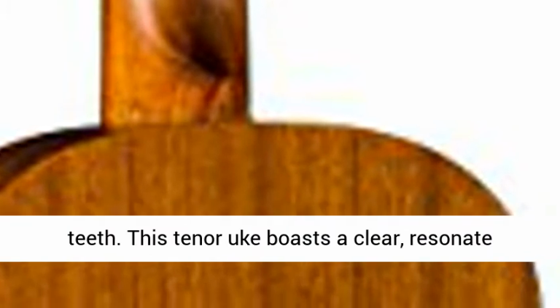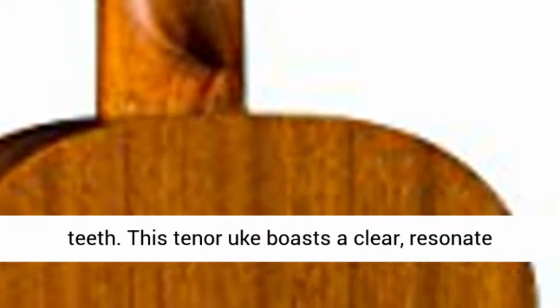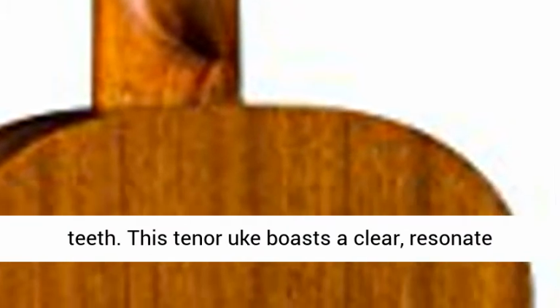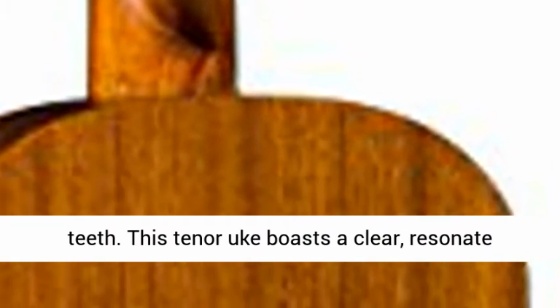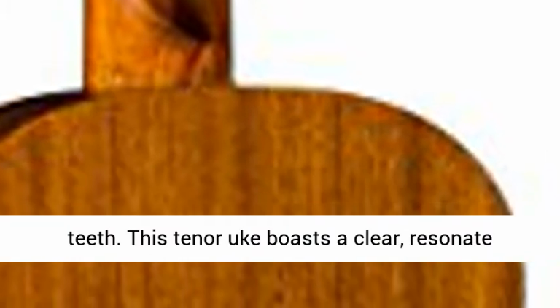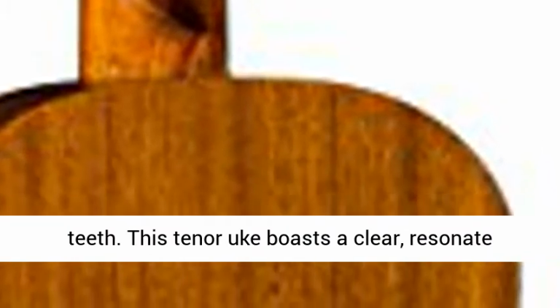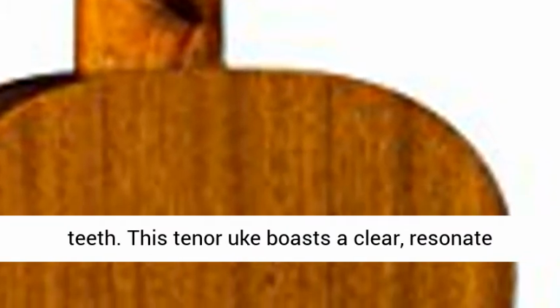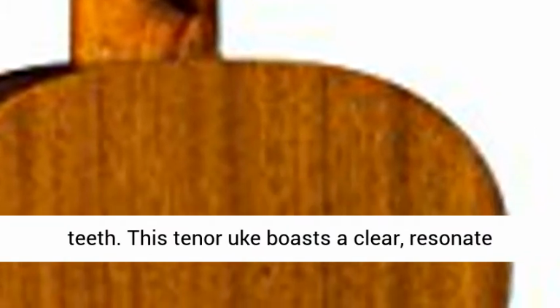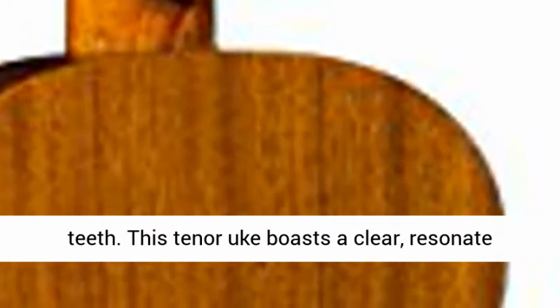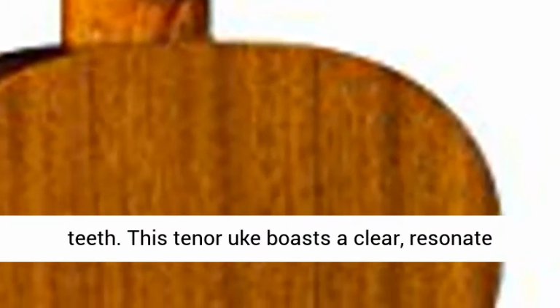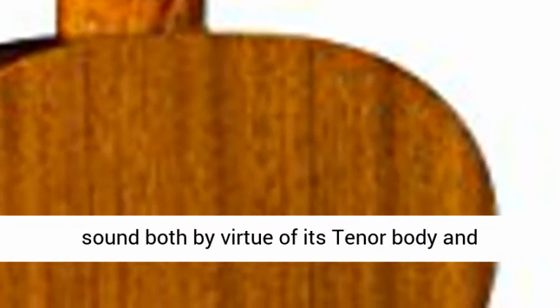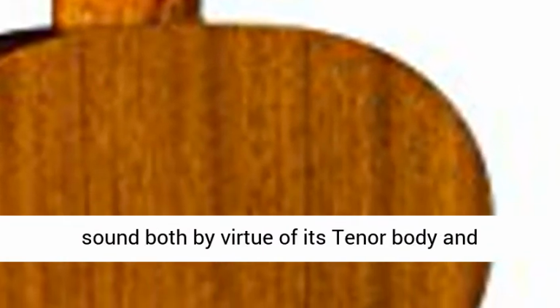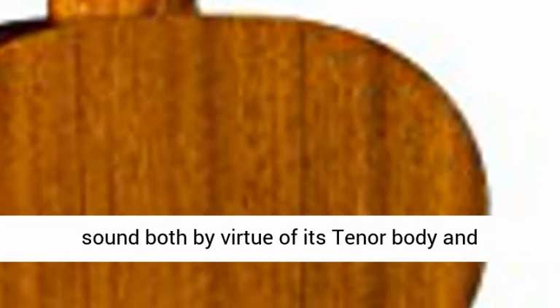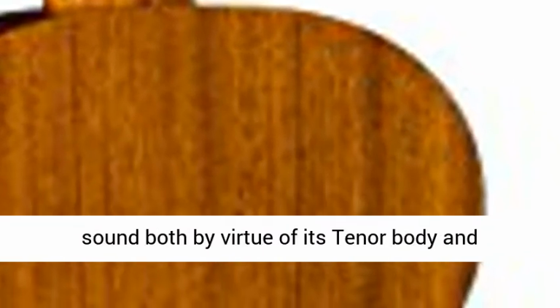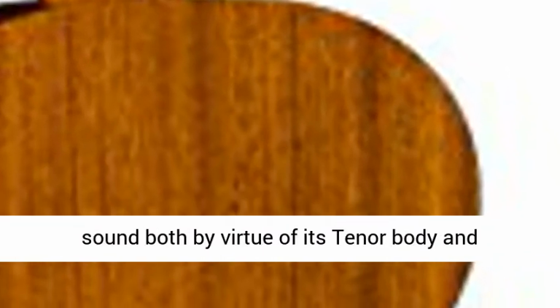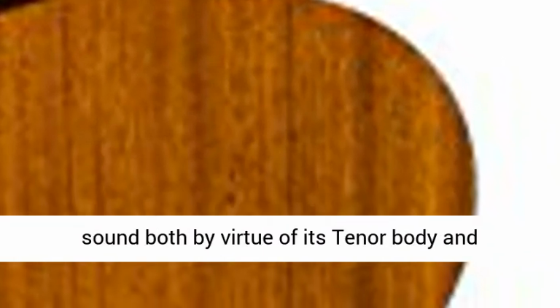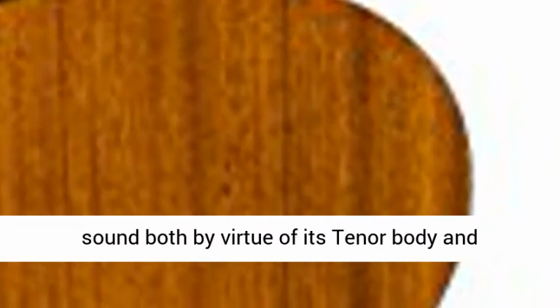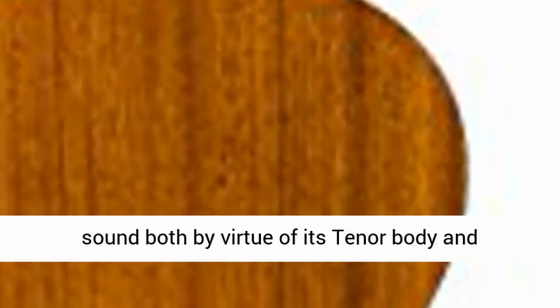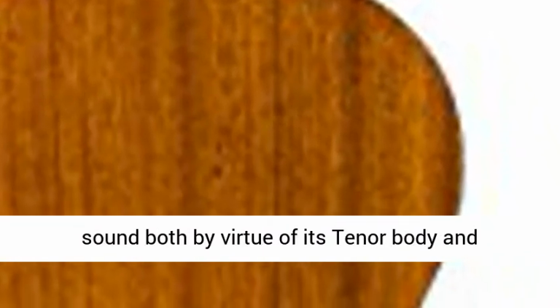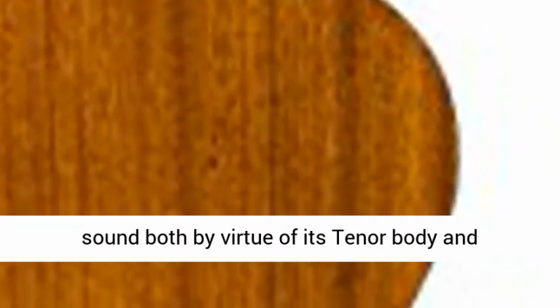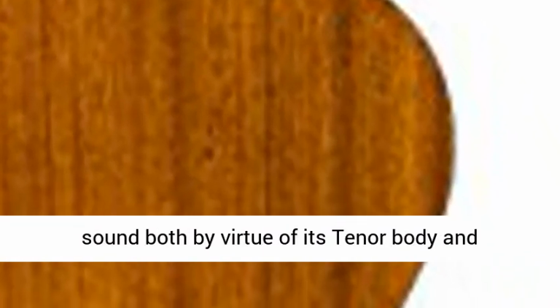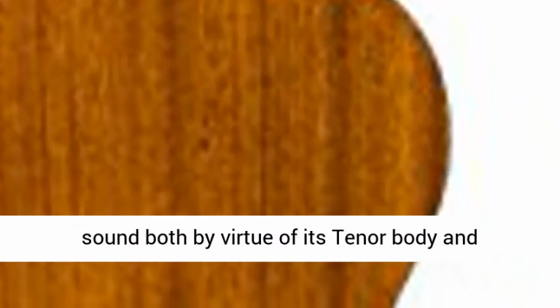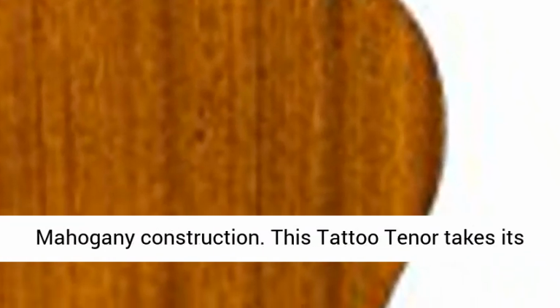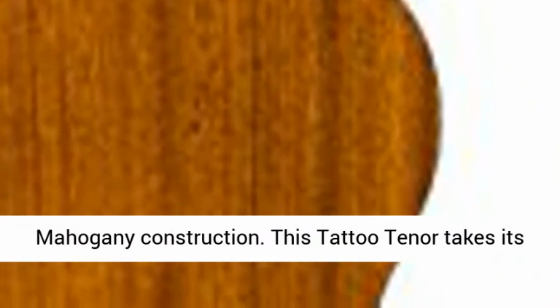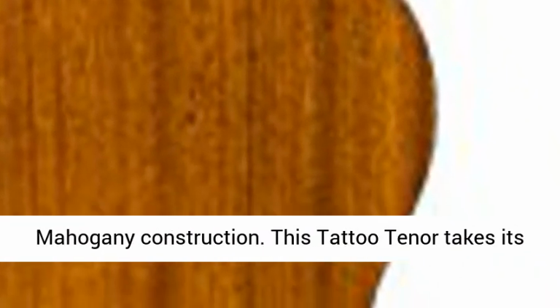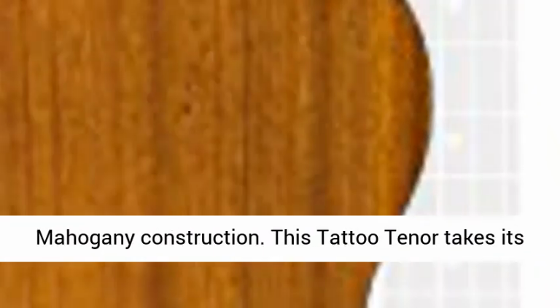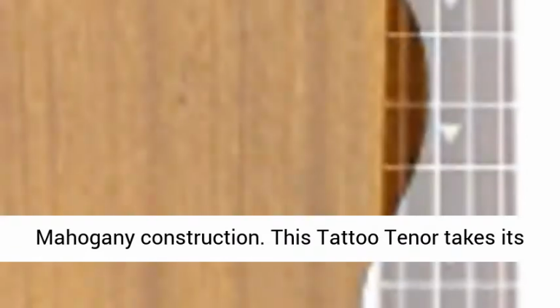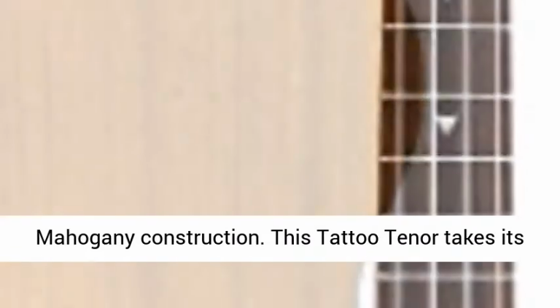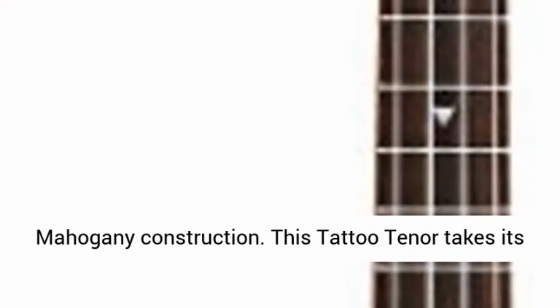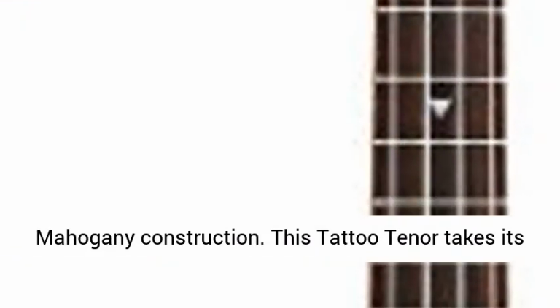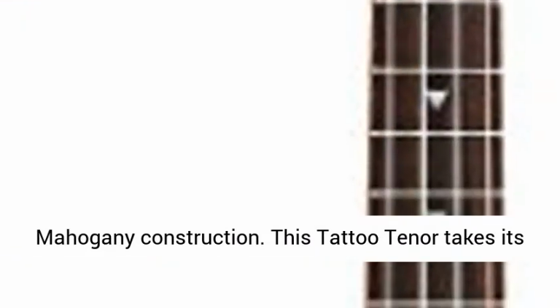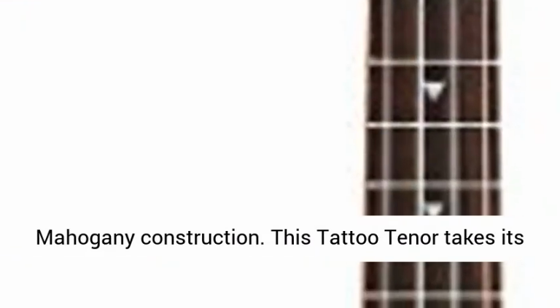This tenor uke boasts a clear, resonant sound both by virtue of its tenor body and mahogany construction.